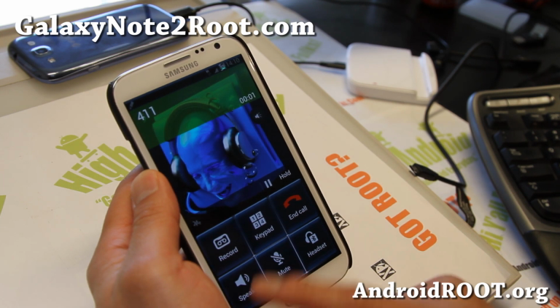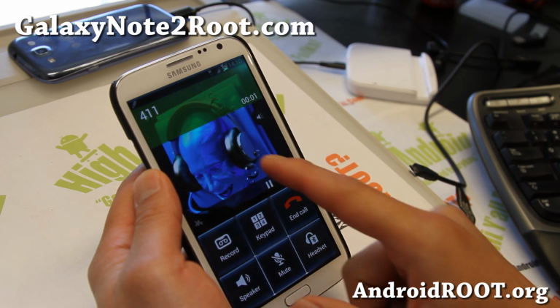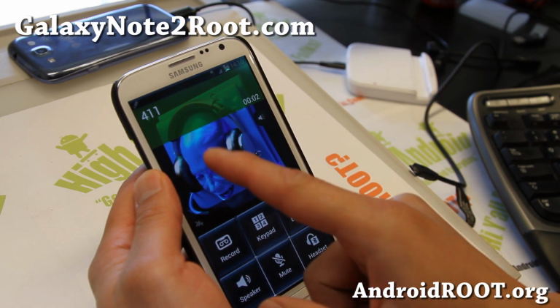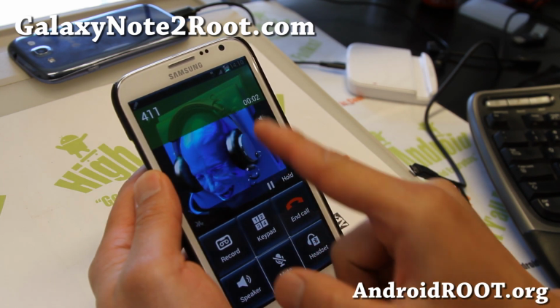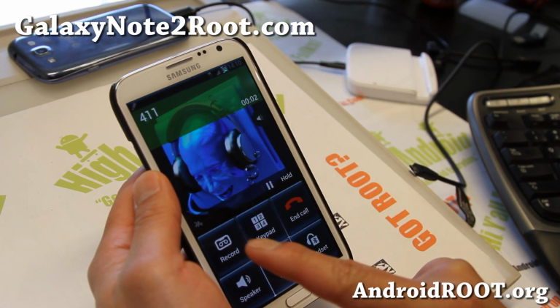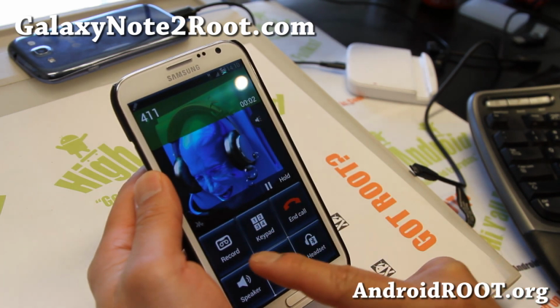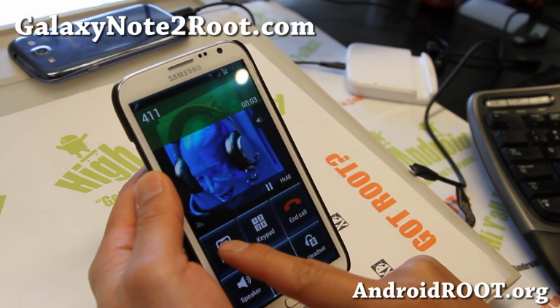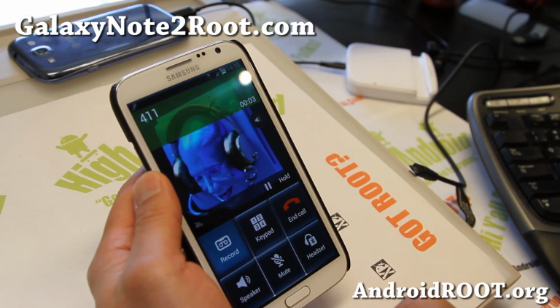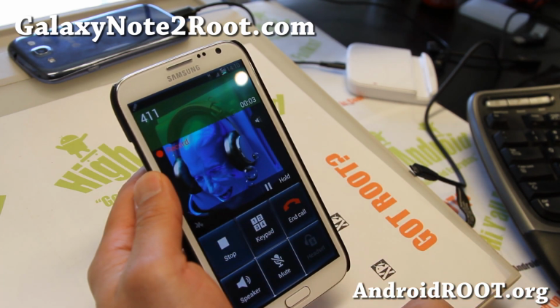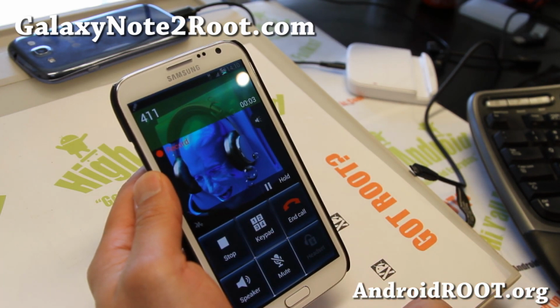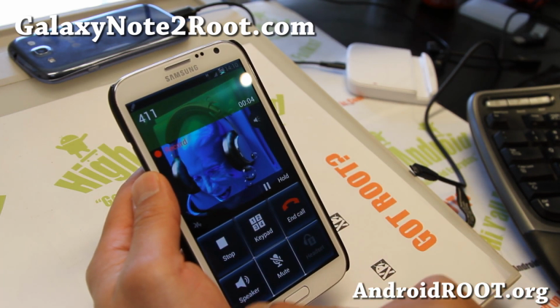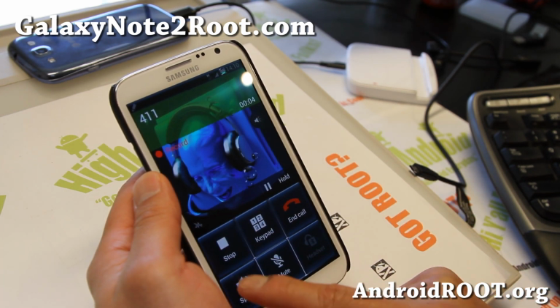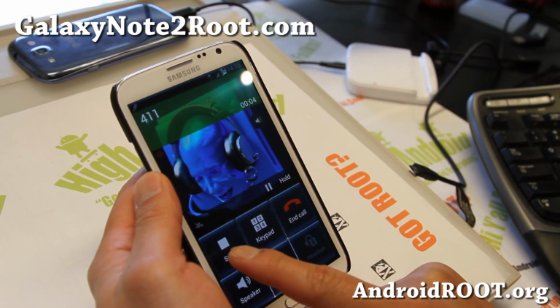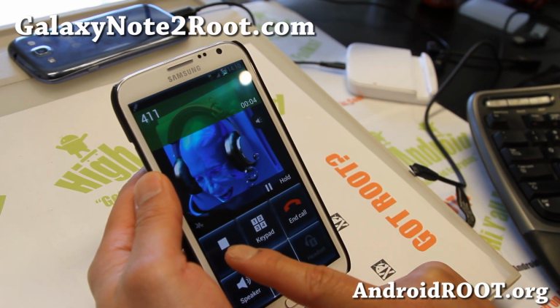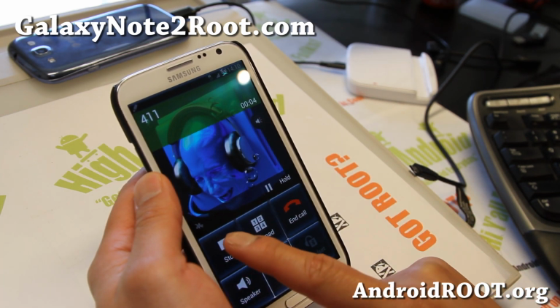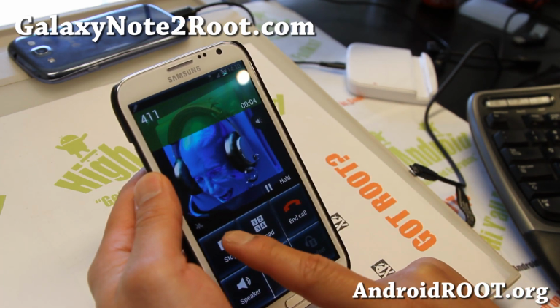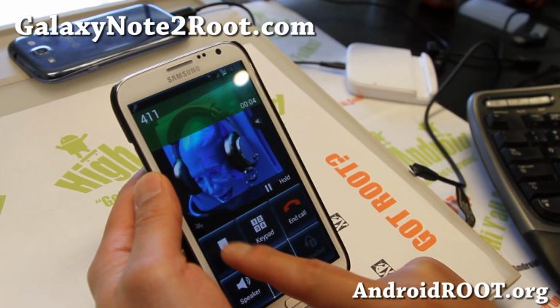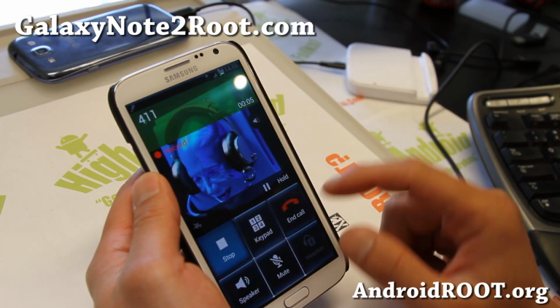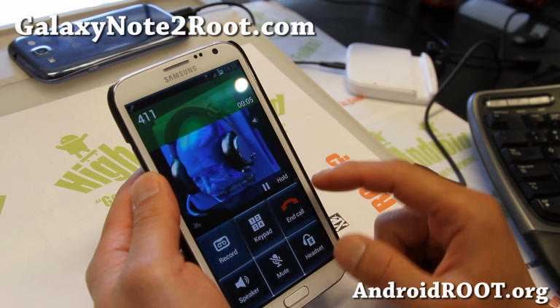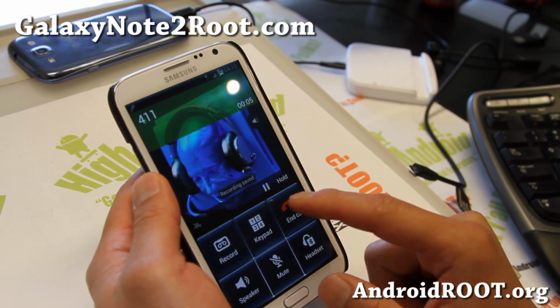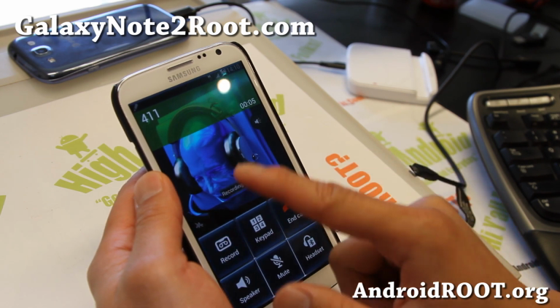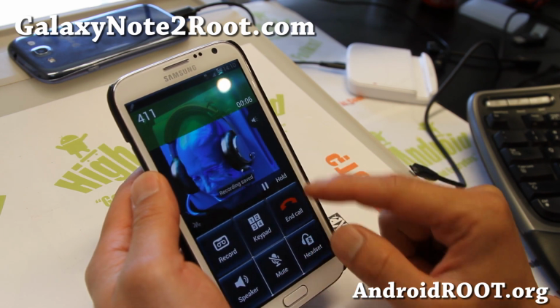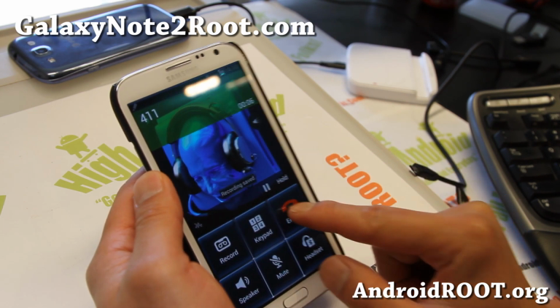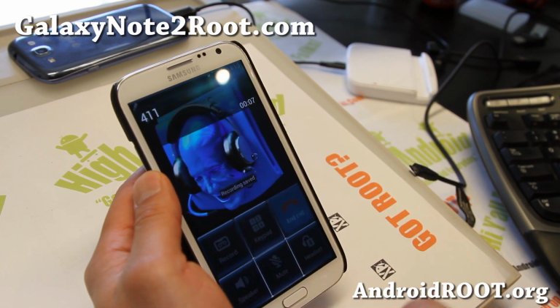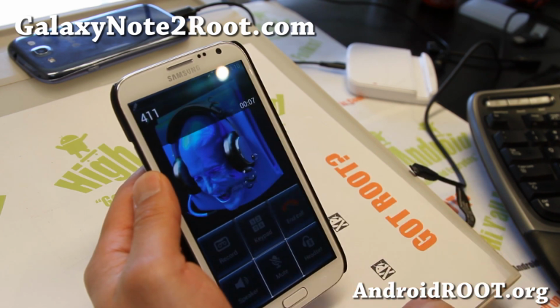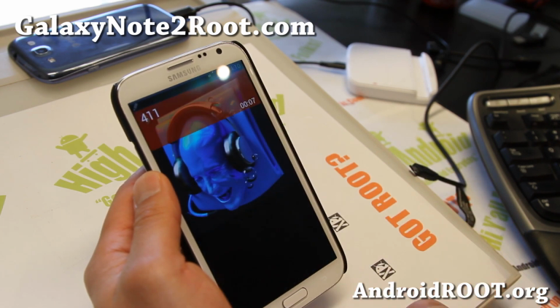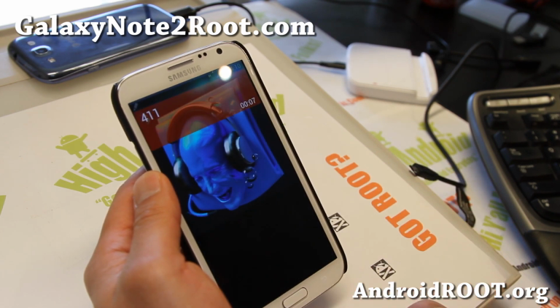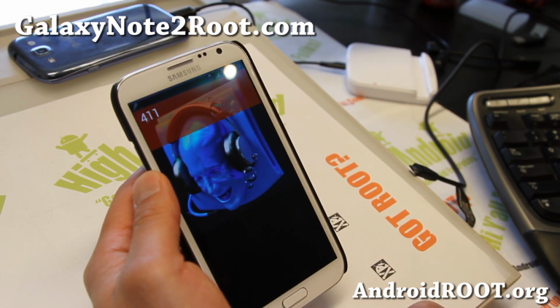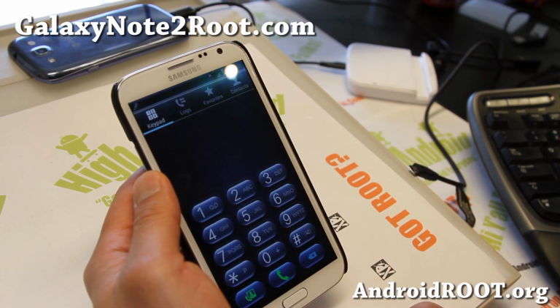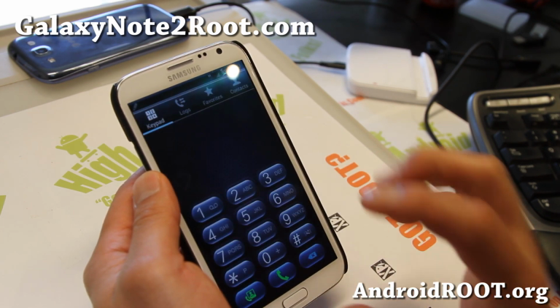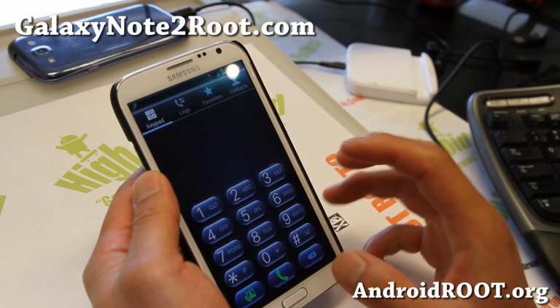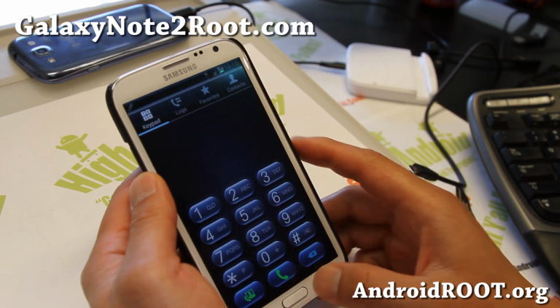Let me dial 411 here and show you — it's got call recording. And that's kind of cool graphics right there, just for the default calling. That's really cool, that's really nice.